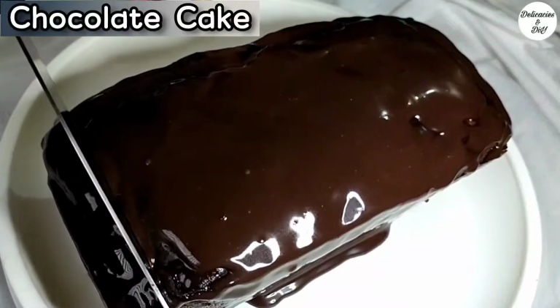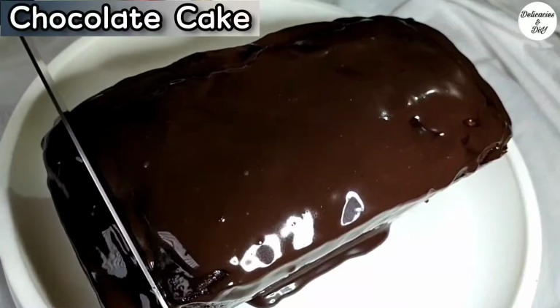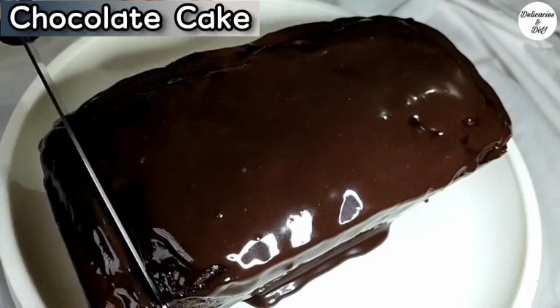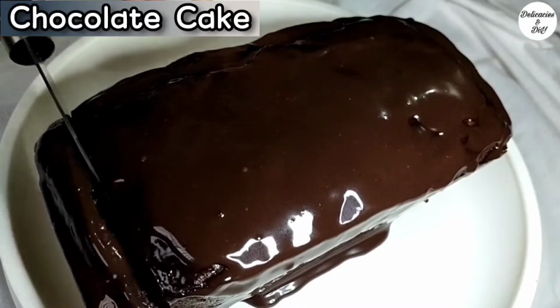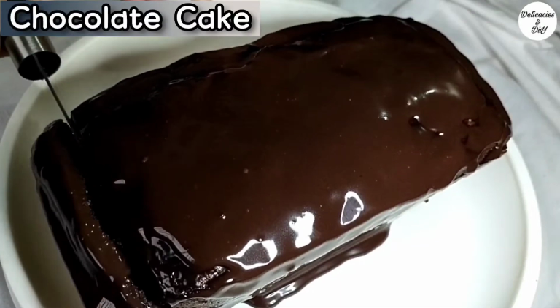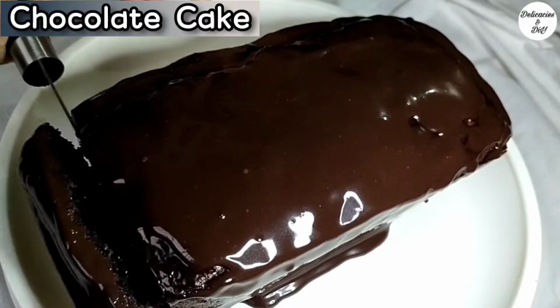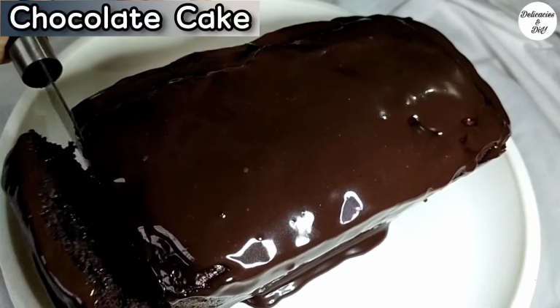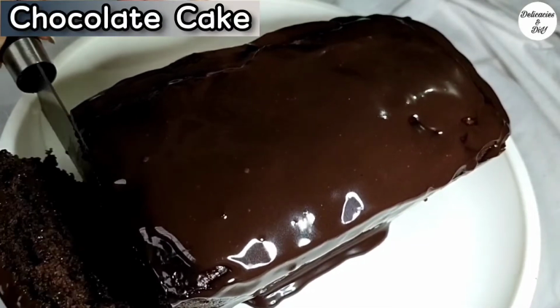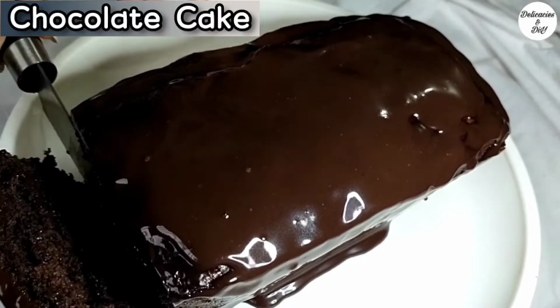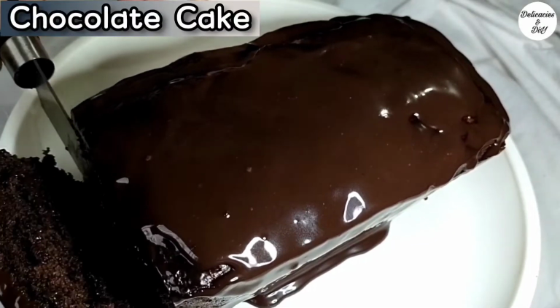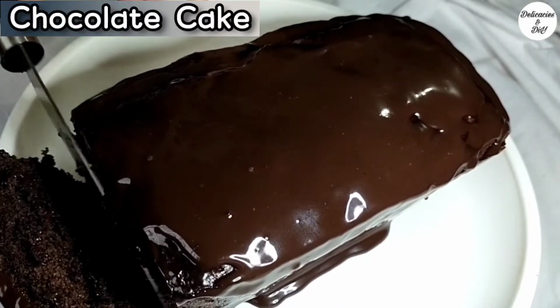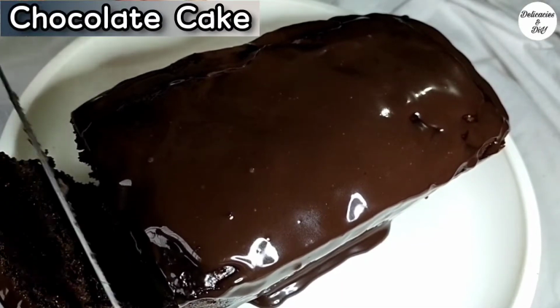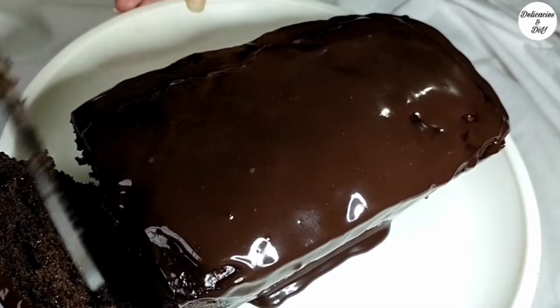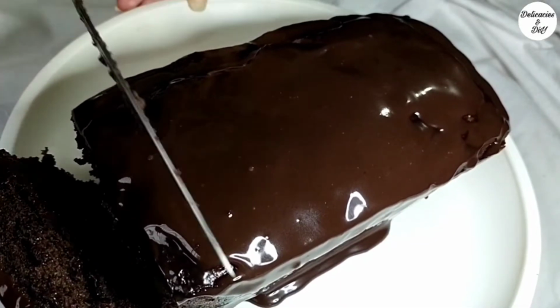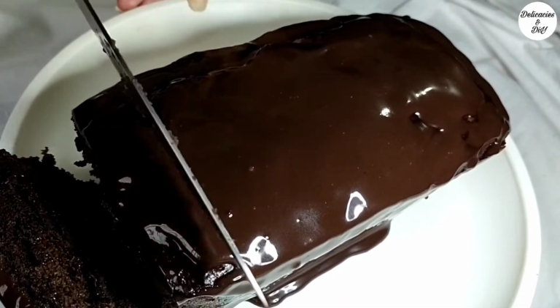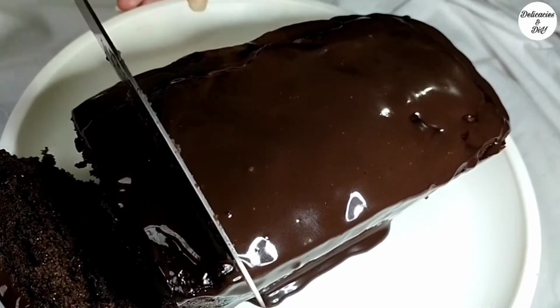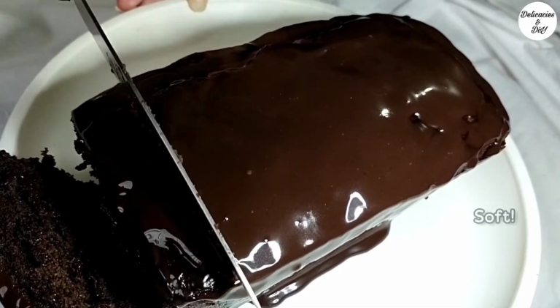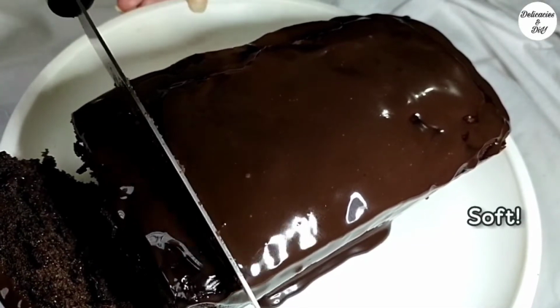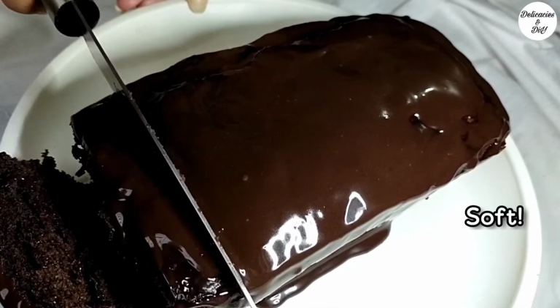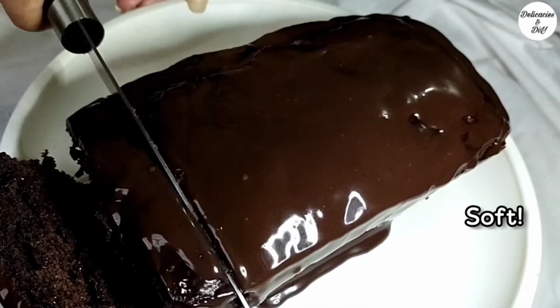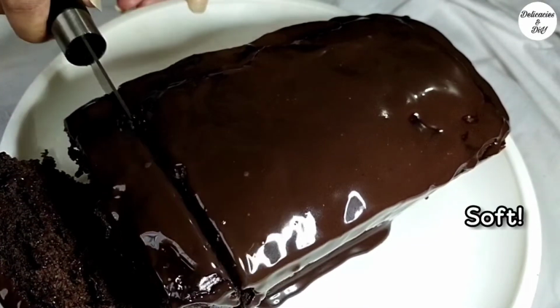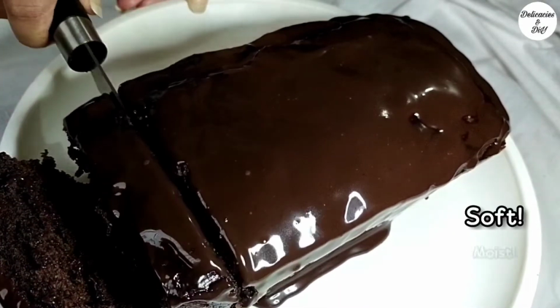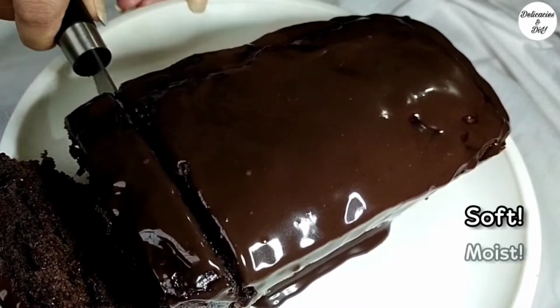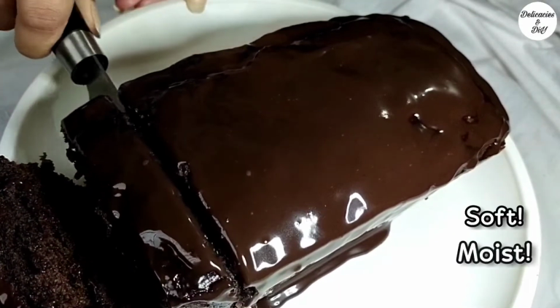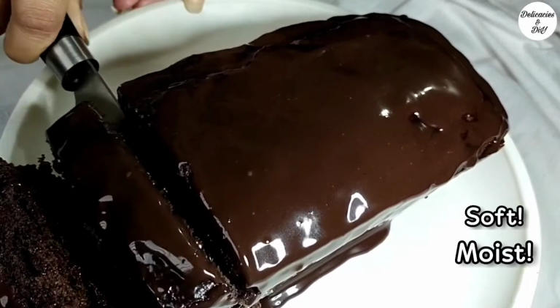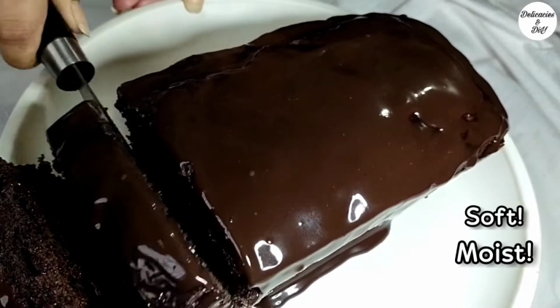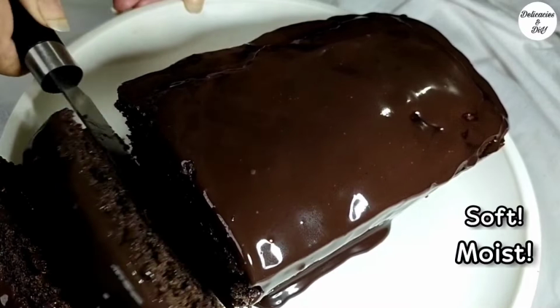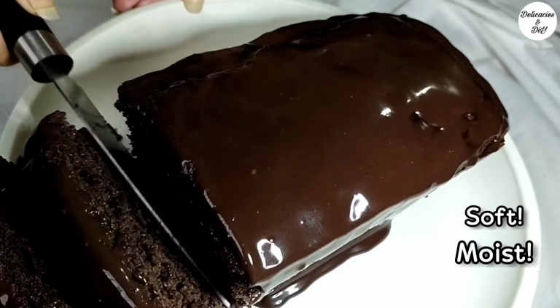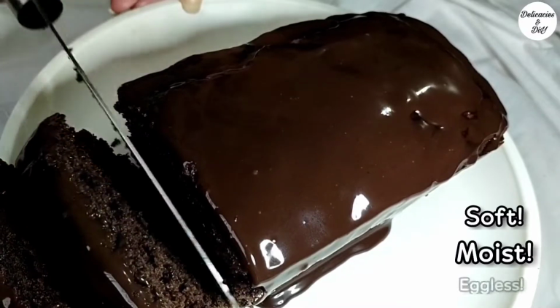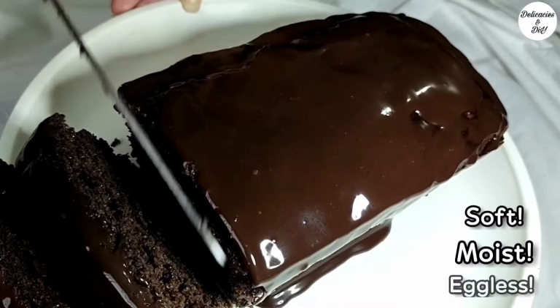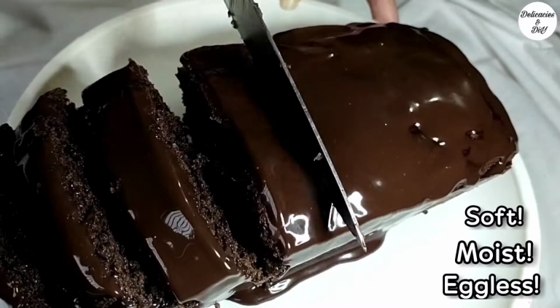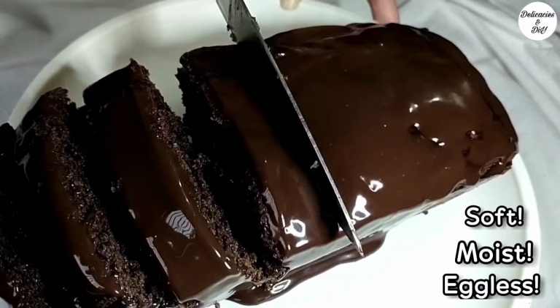Hello everyone. Now you can make a moist decadent chocolate cake easily at home.